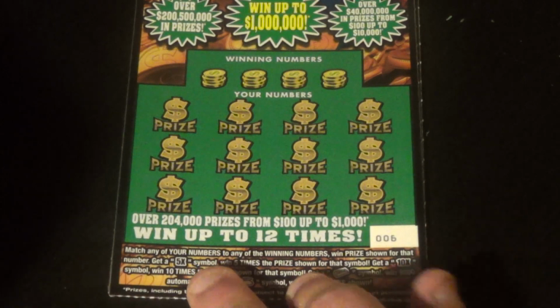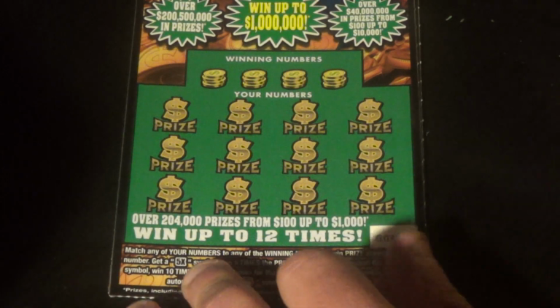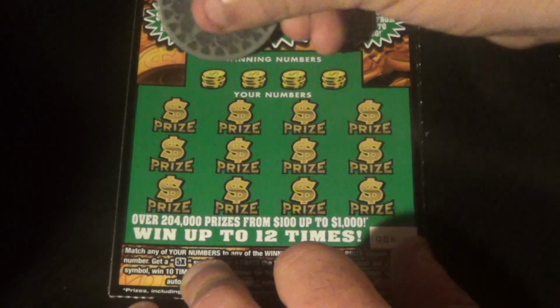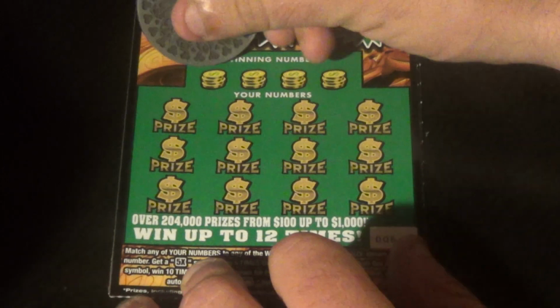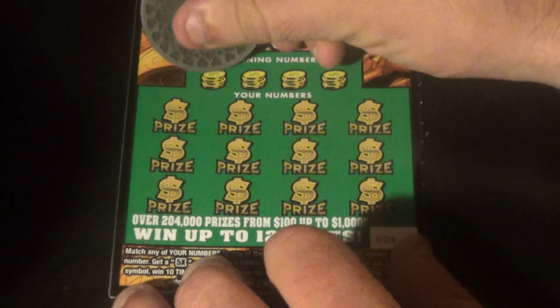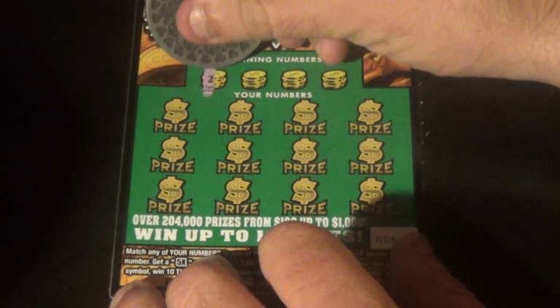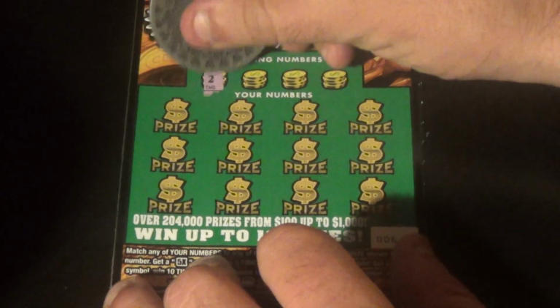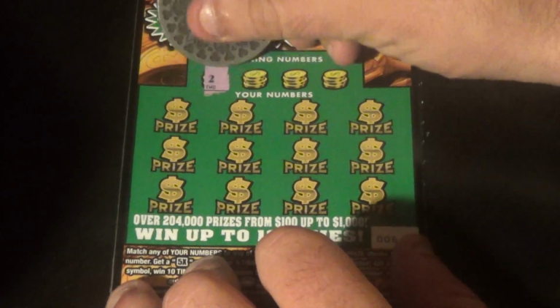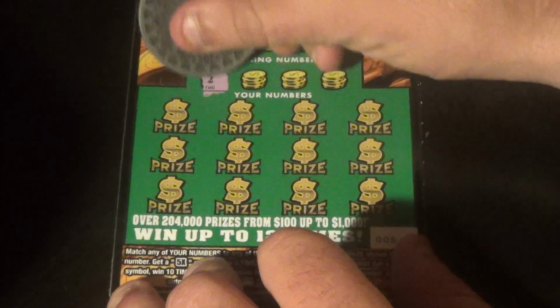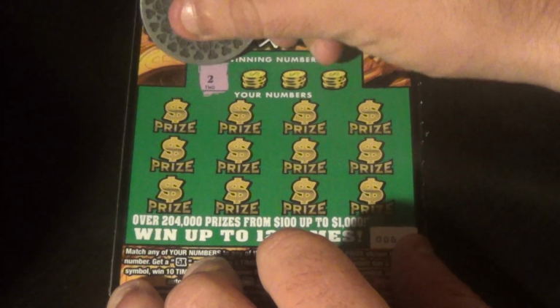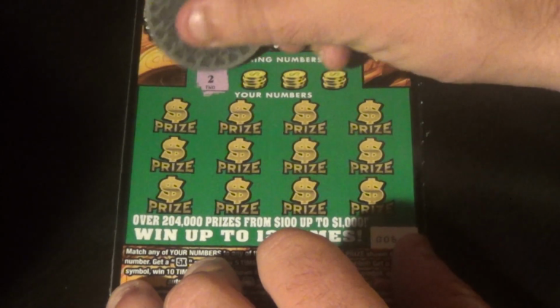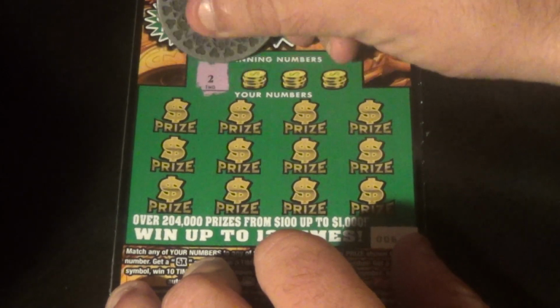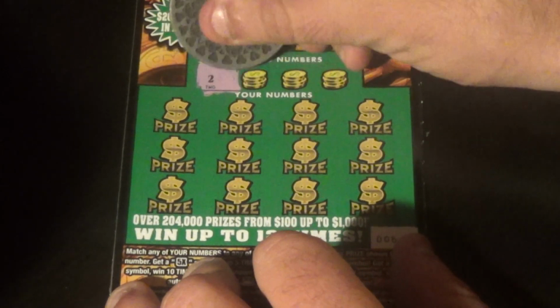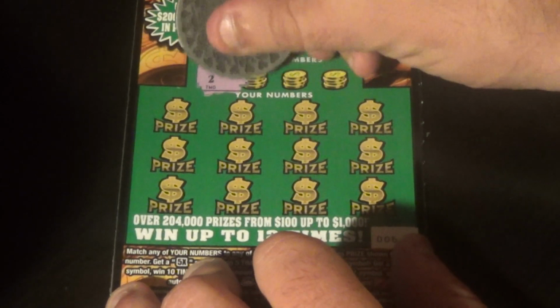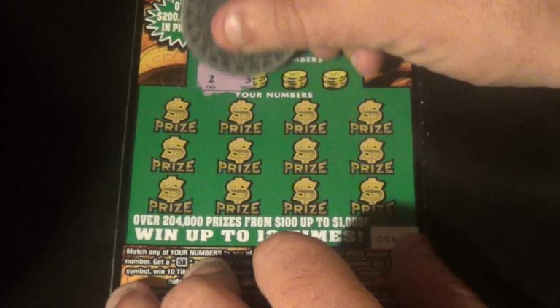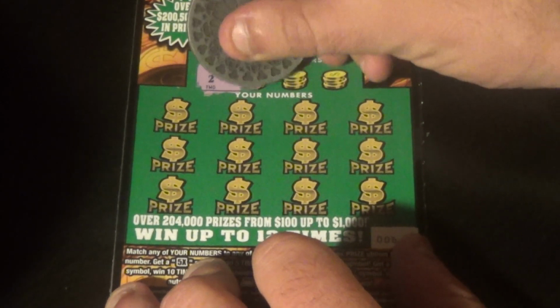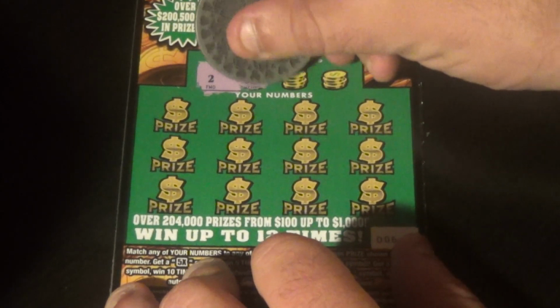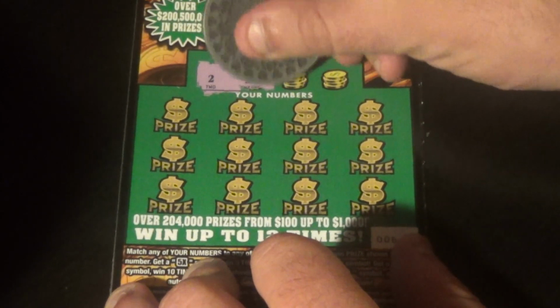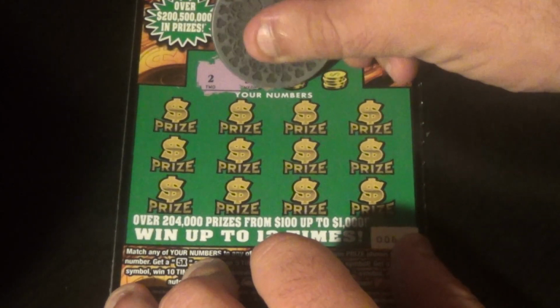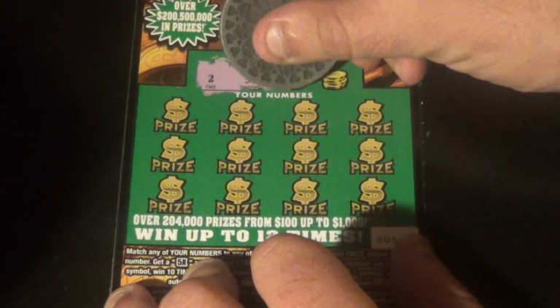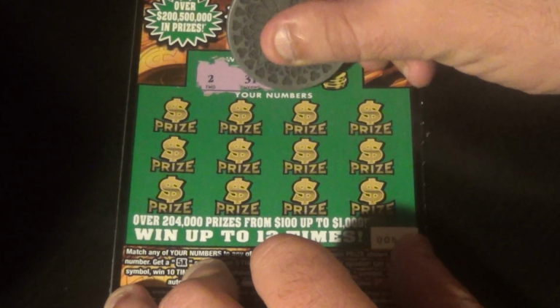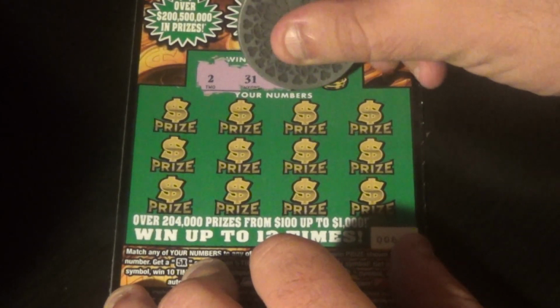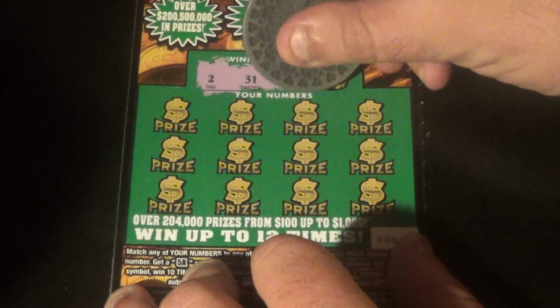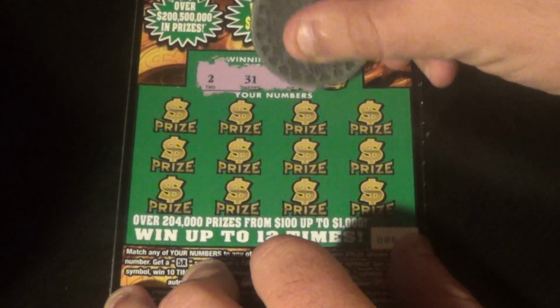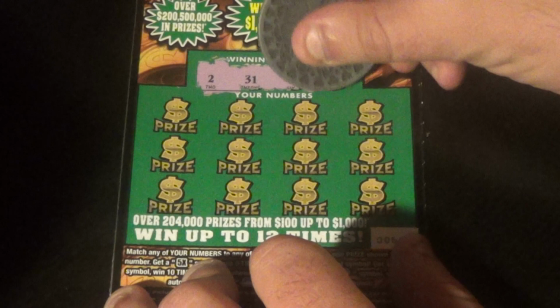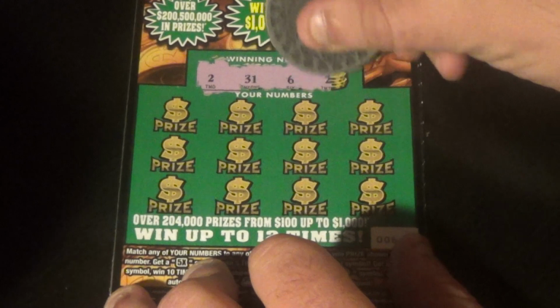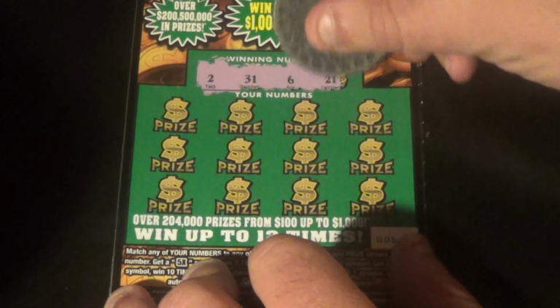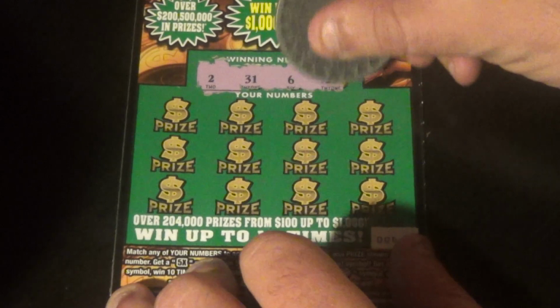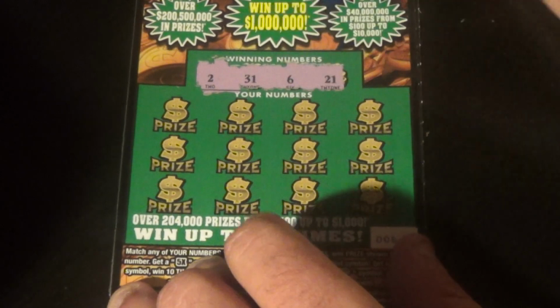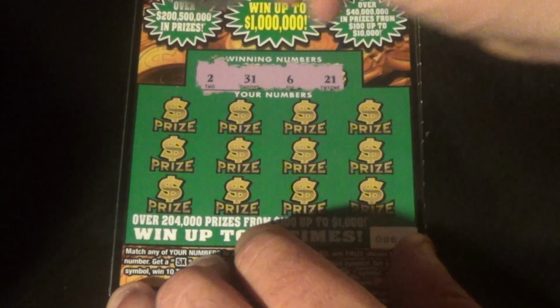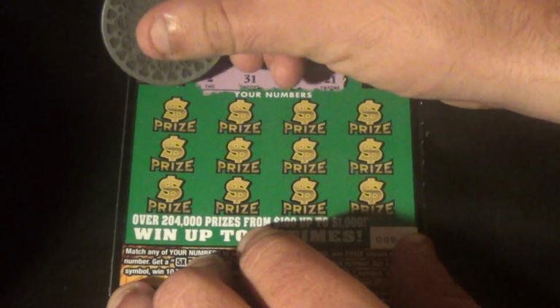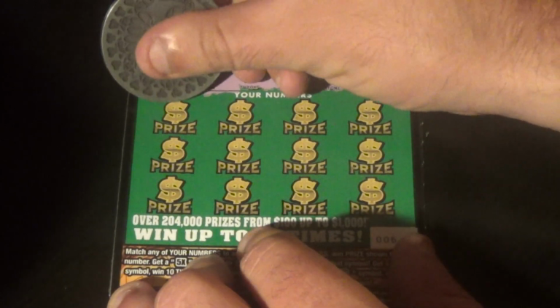Alright, next ticket we are looking for a deuce, a 31, a 6, or 21.